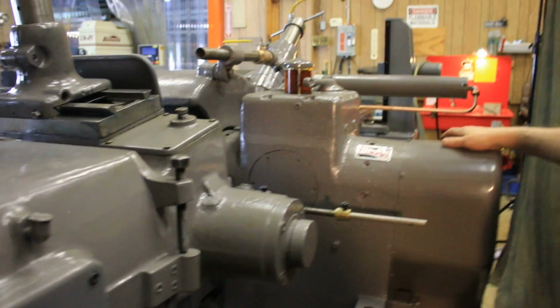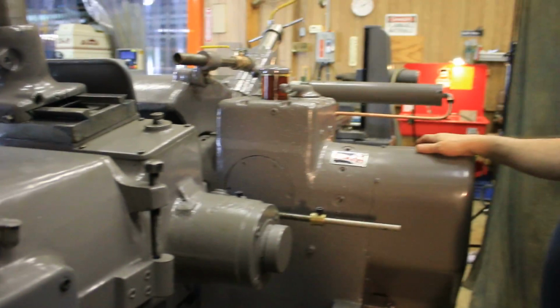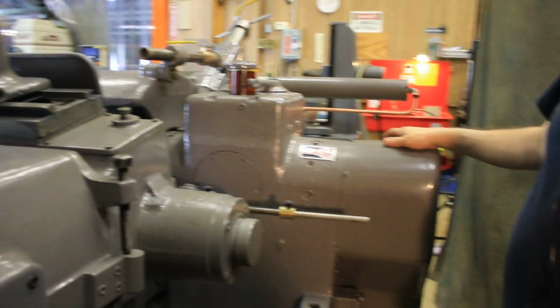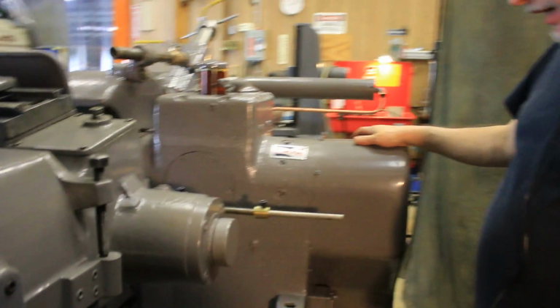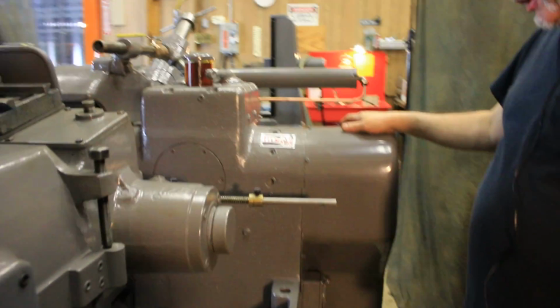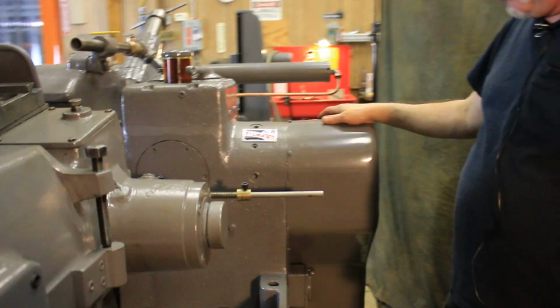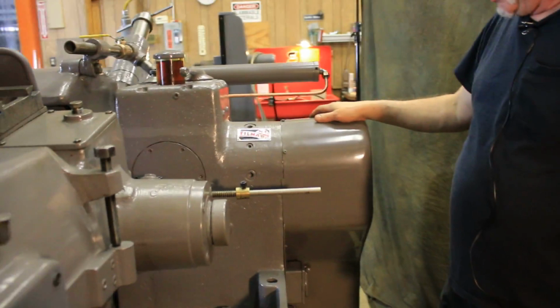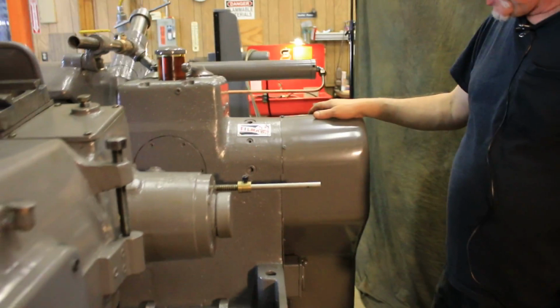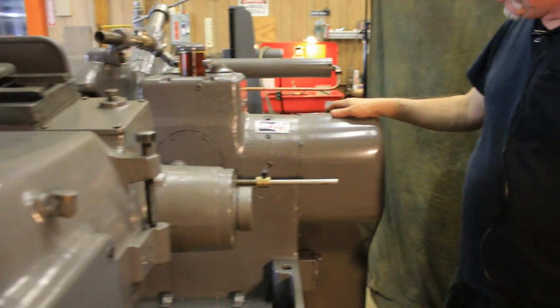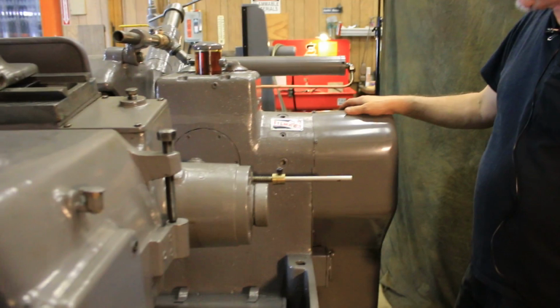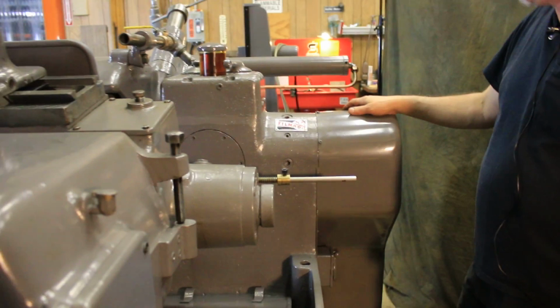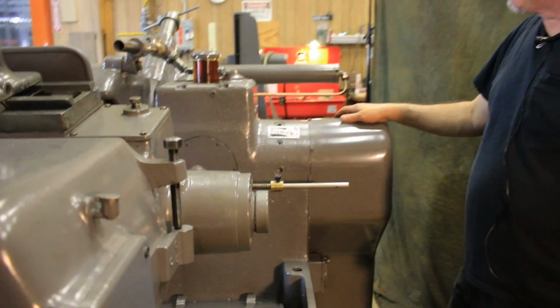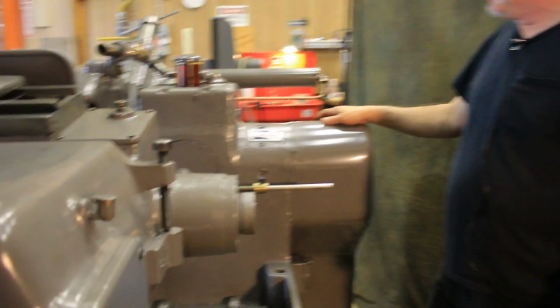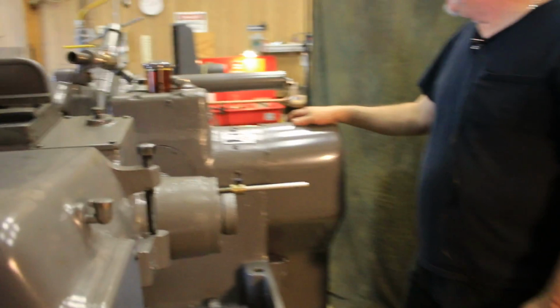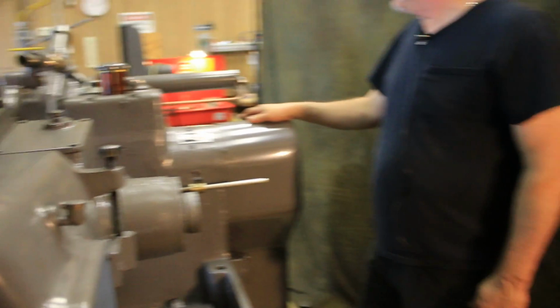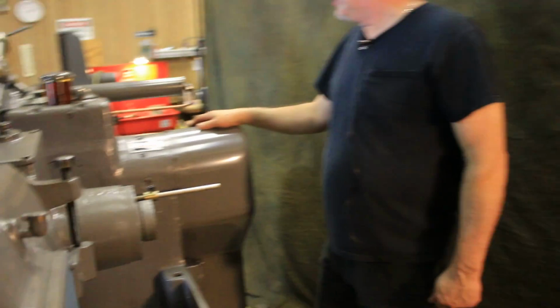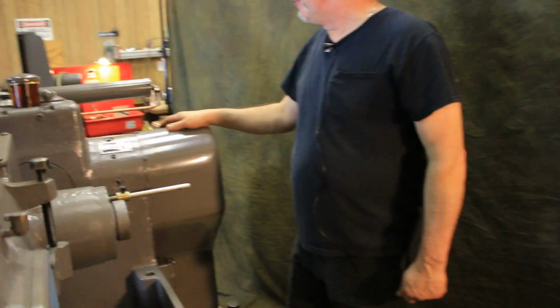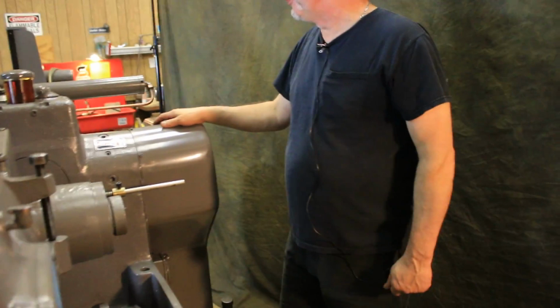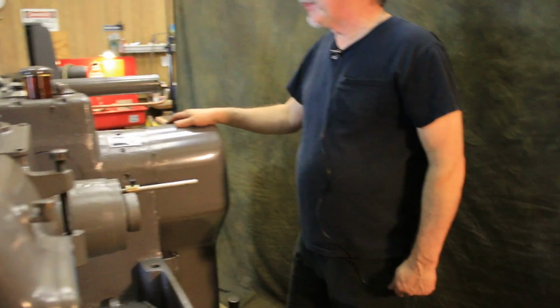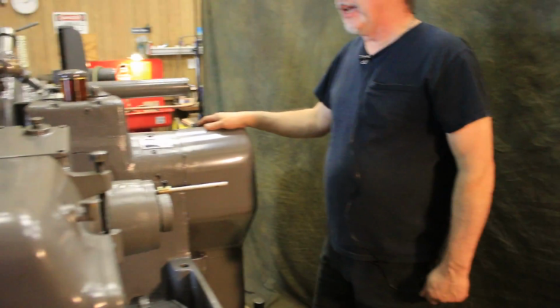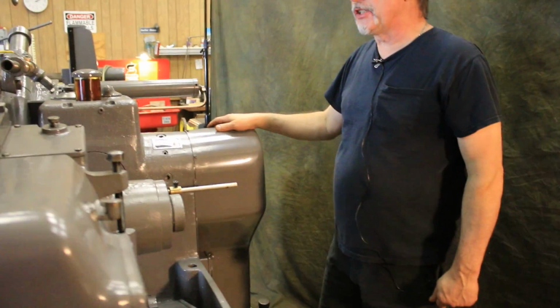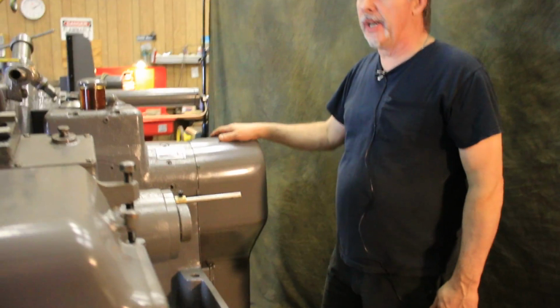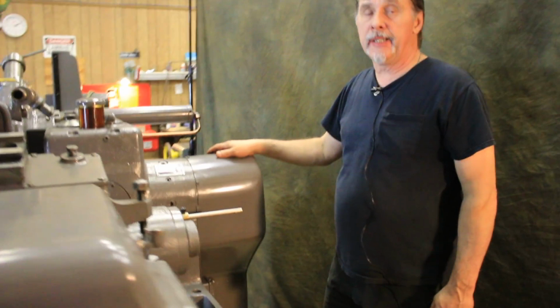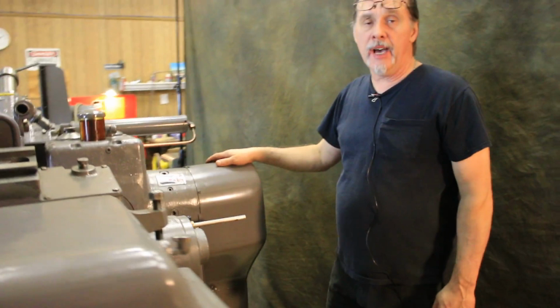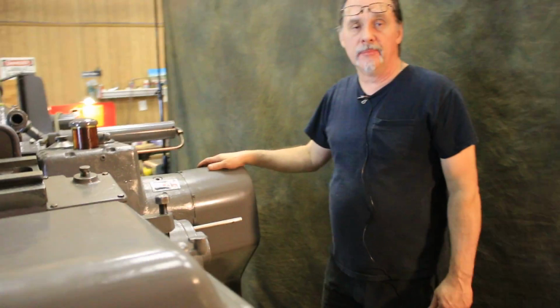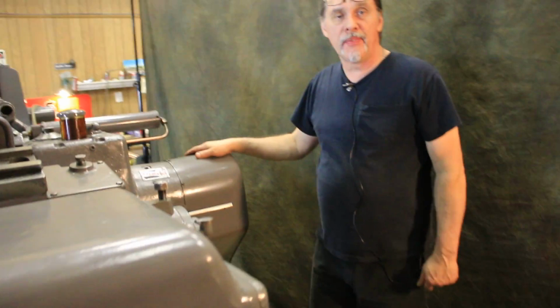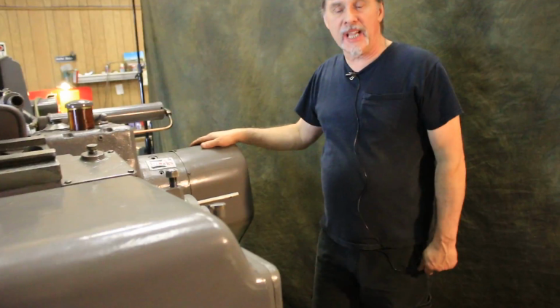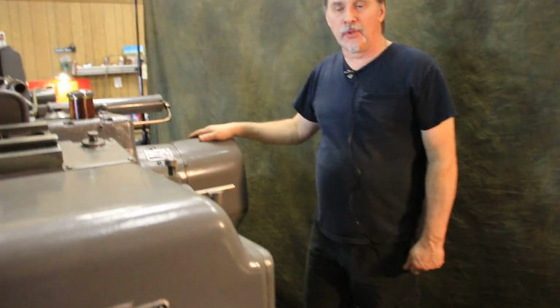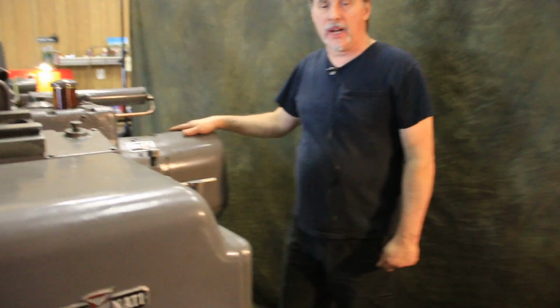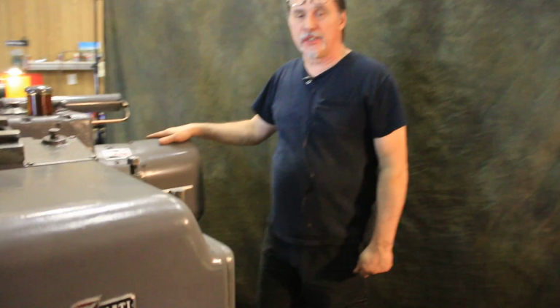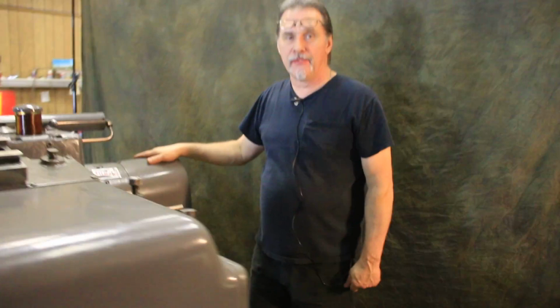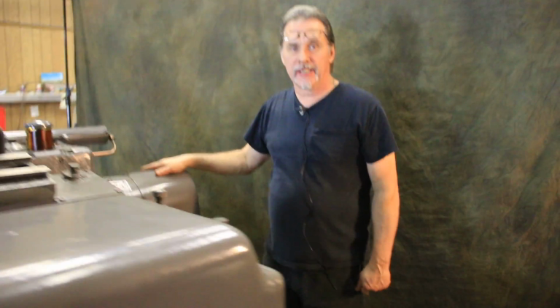That's about it for this machine. It's in really nice shape — like I said, we just went through it and it's ready to go. Thanks for watching our video.